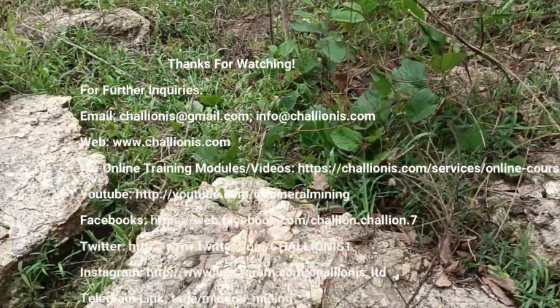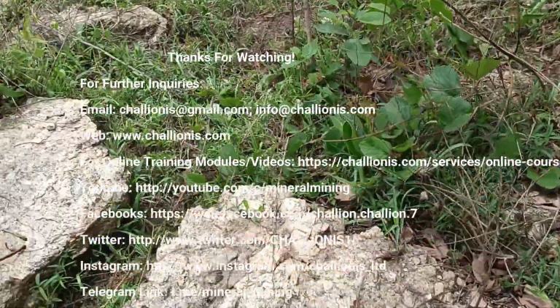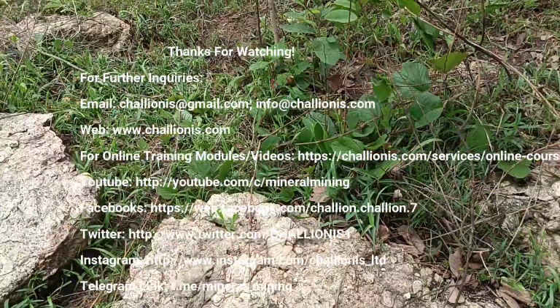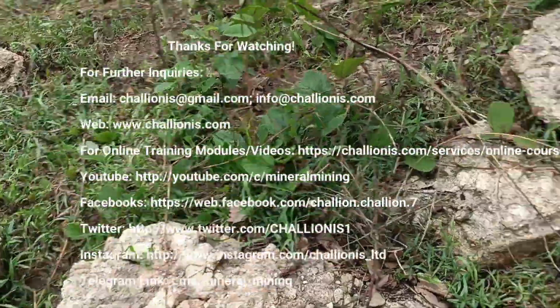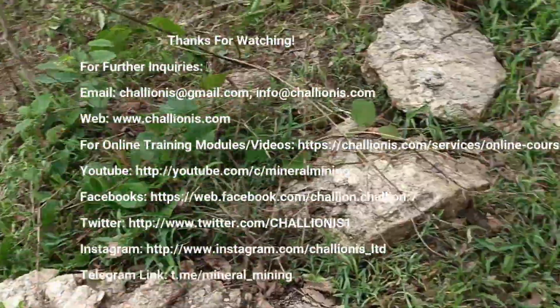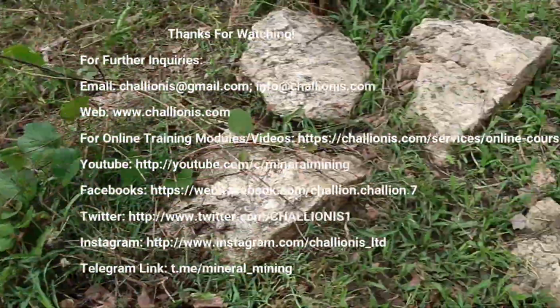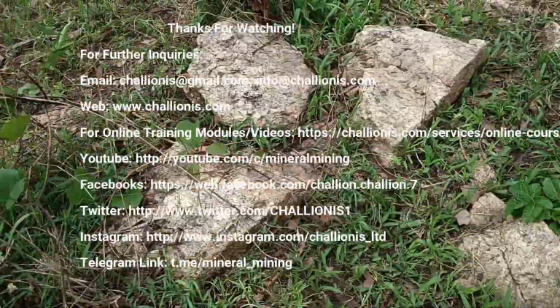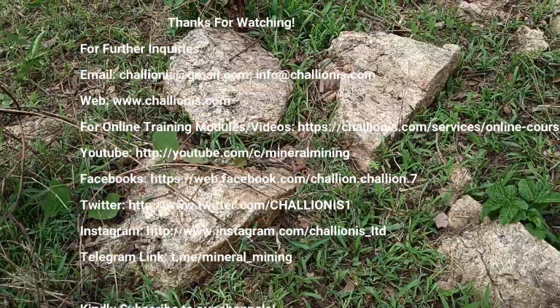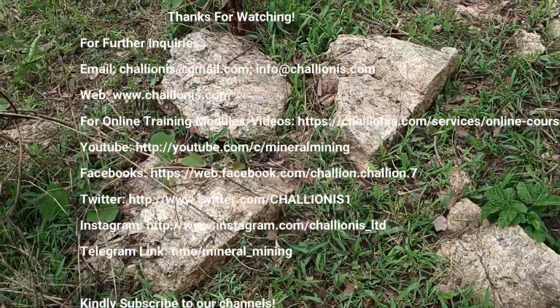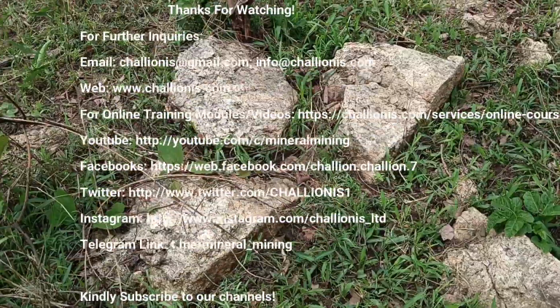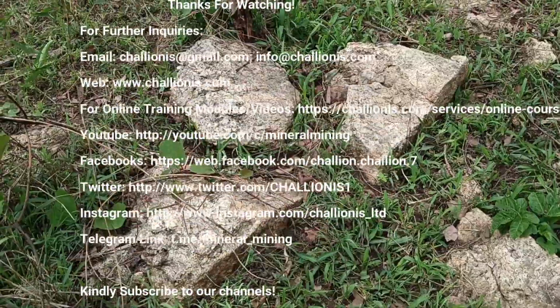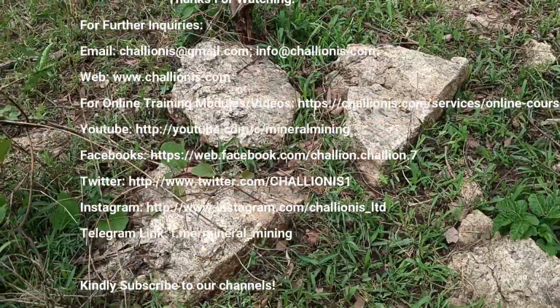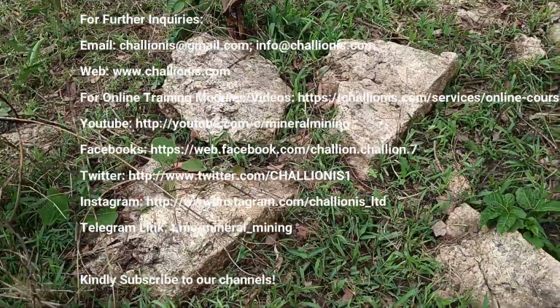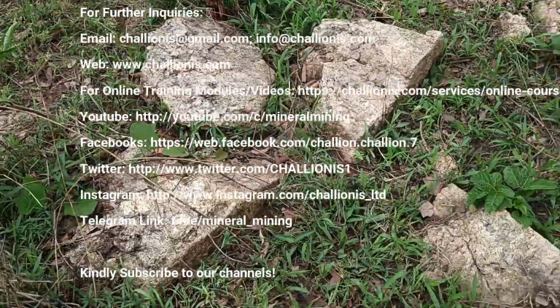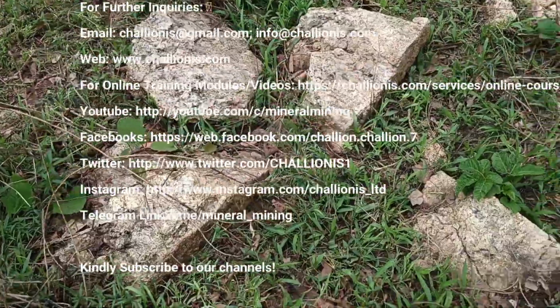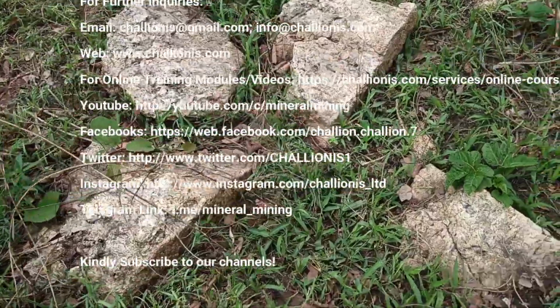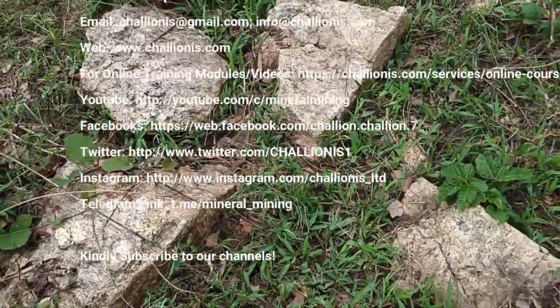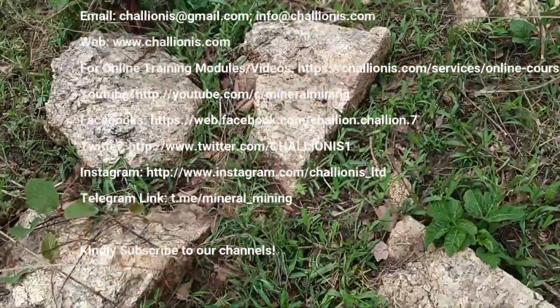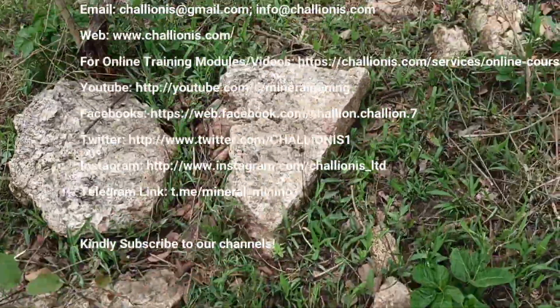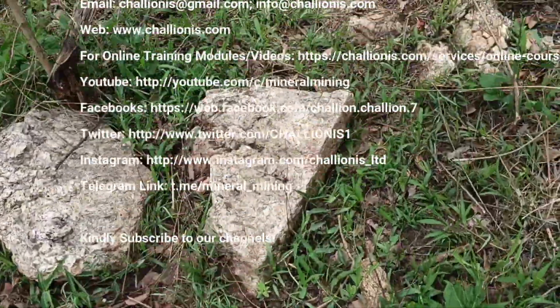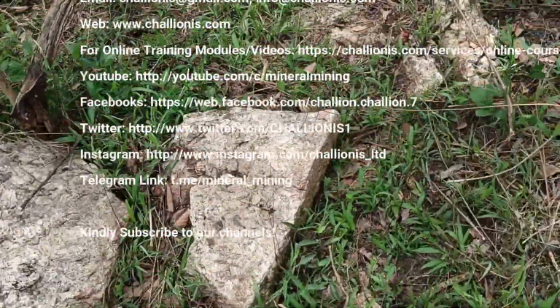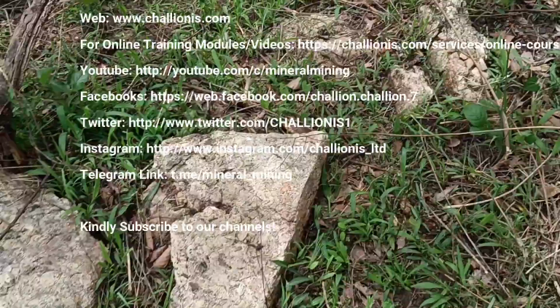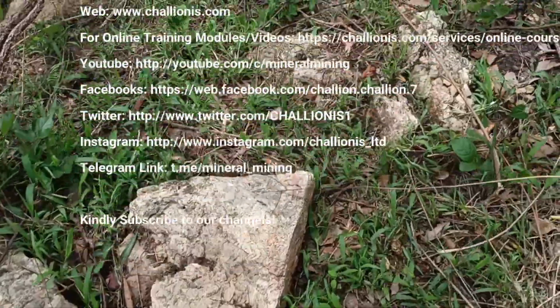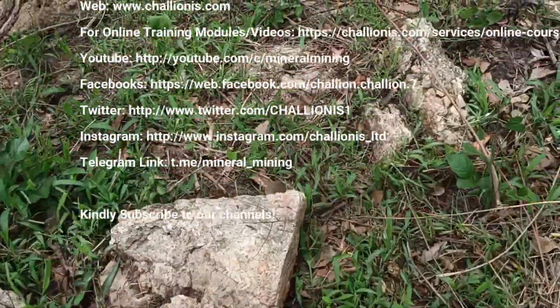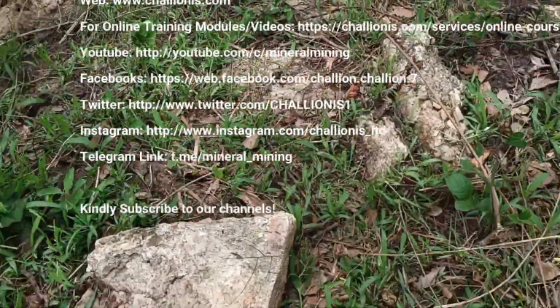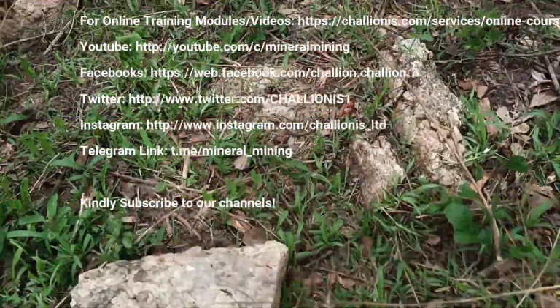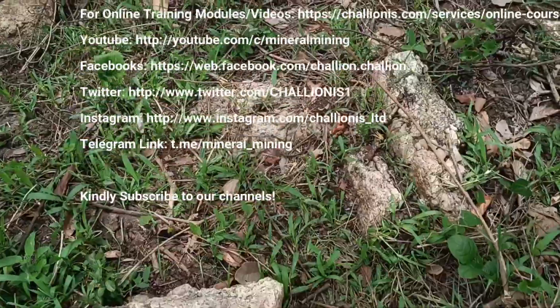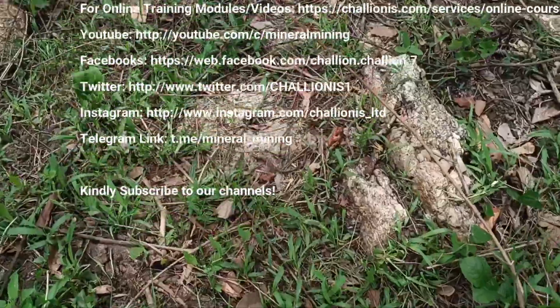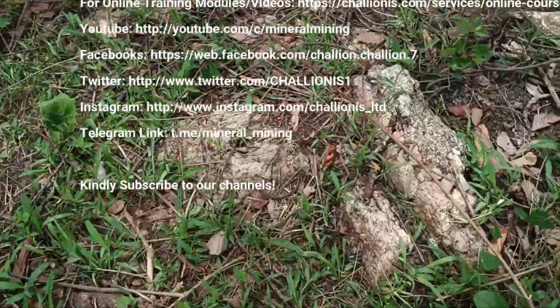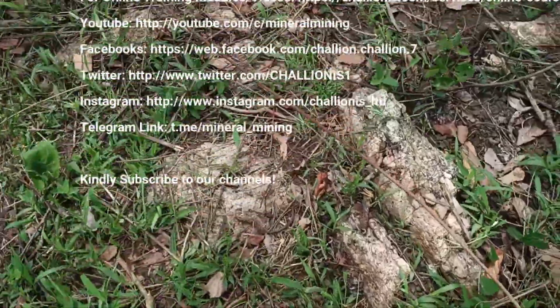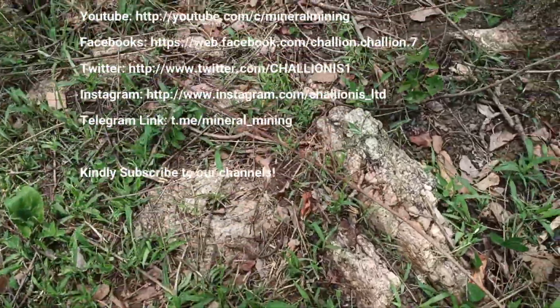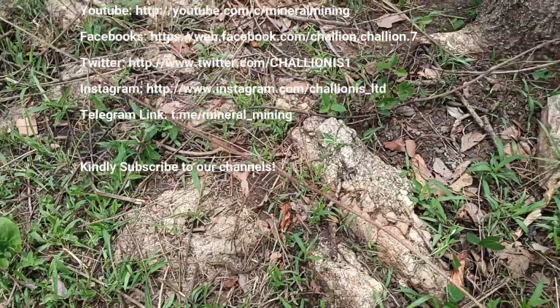This is an extensive vein — an extensive pegmatite vein right here.